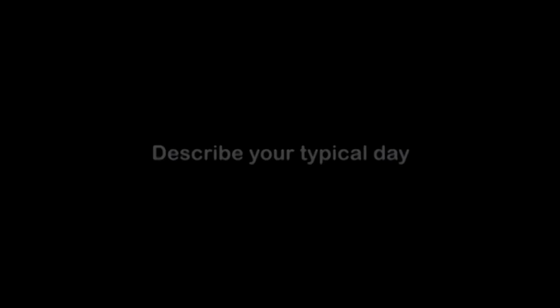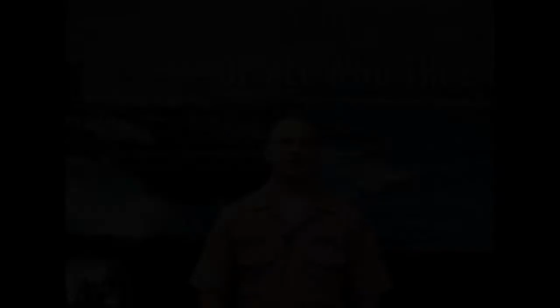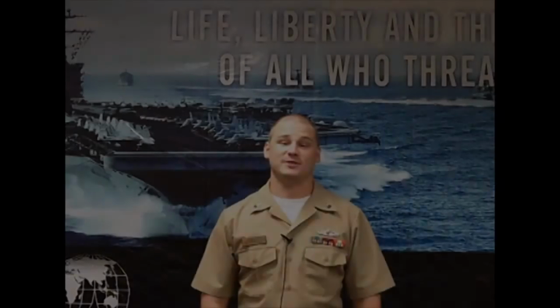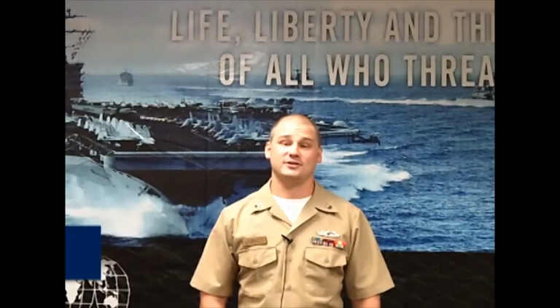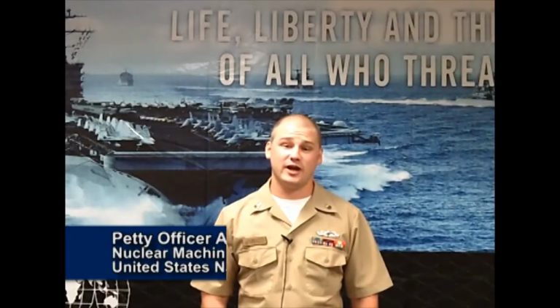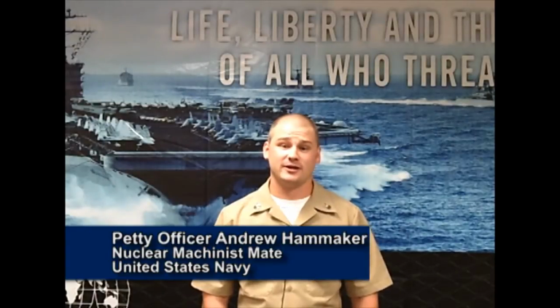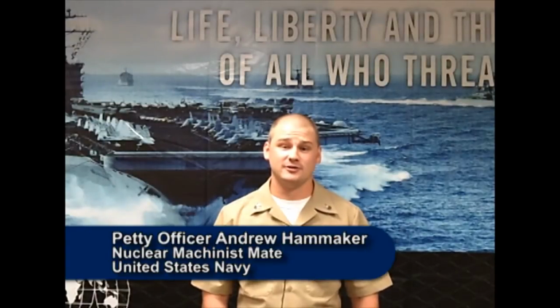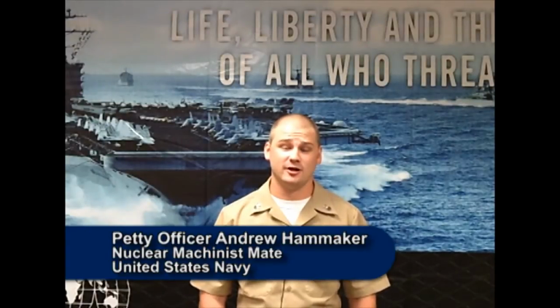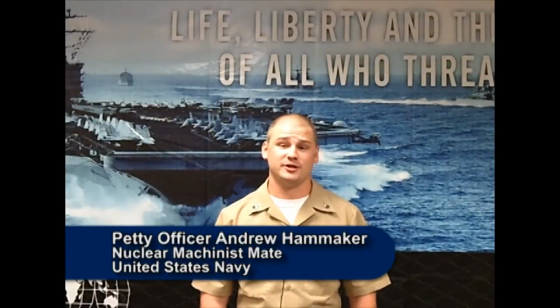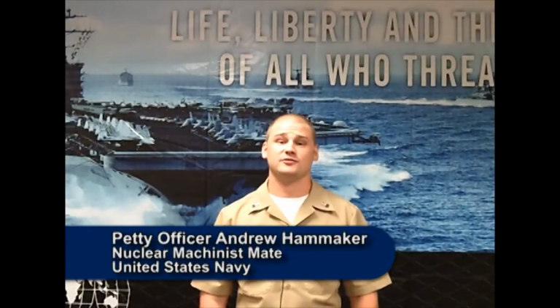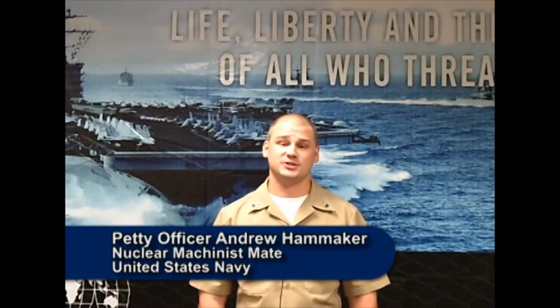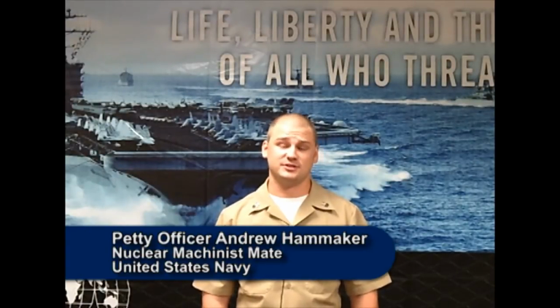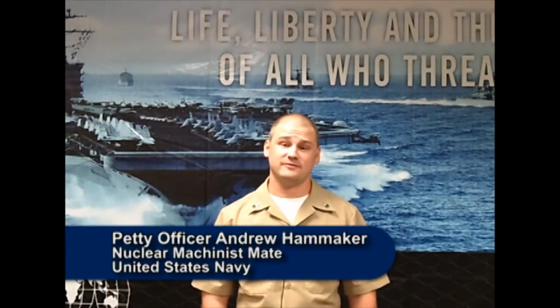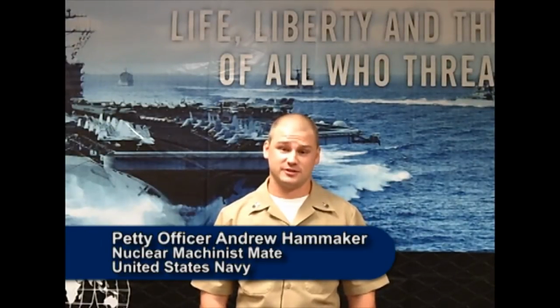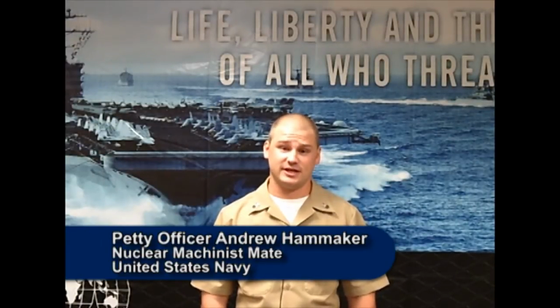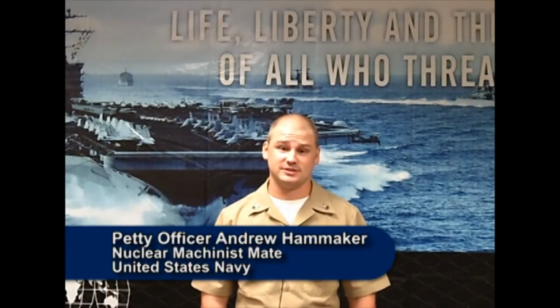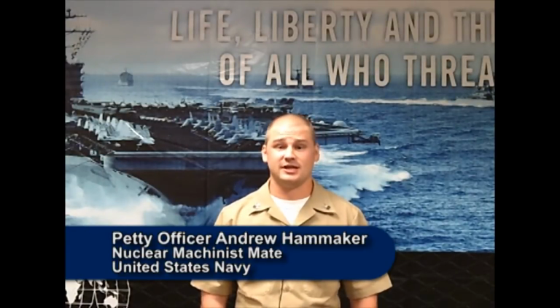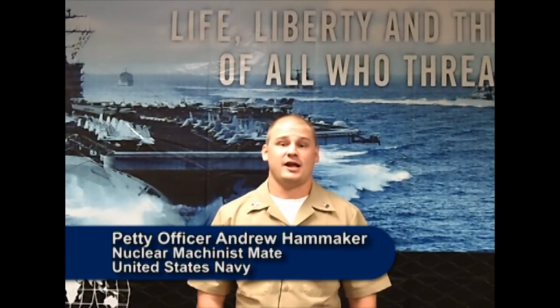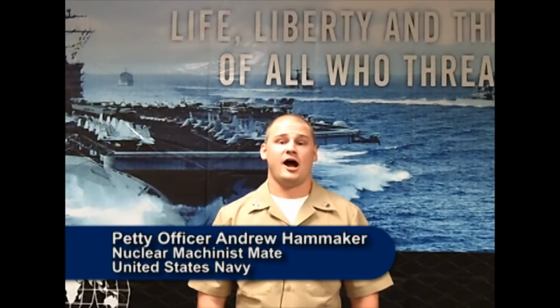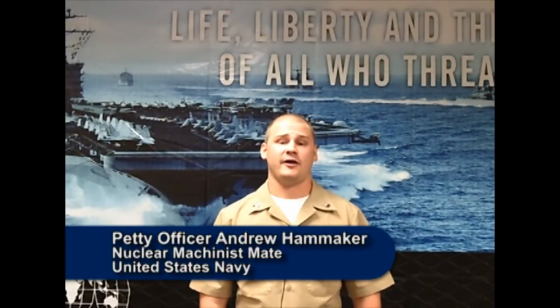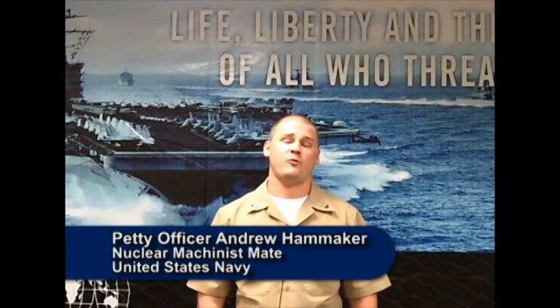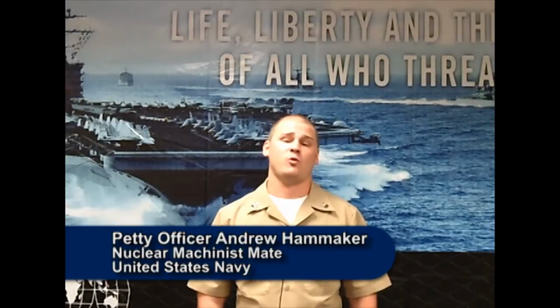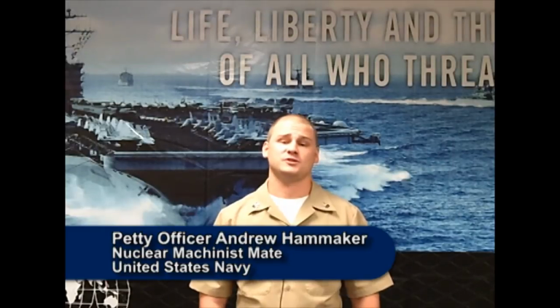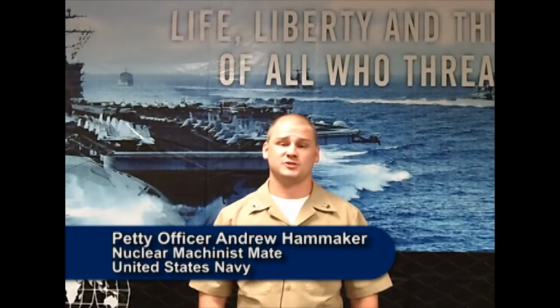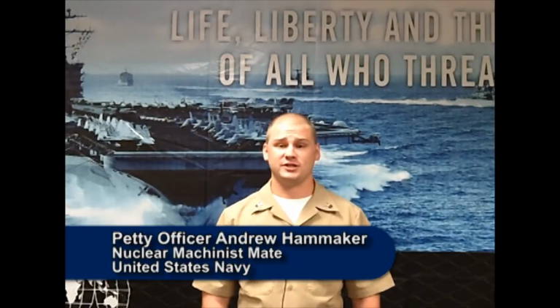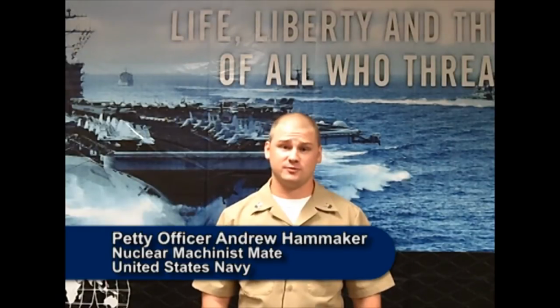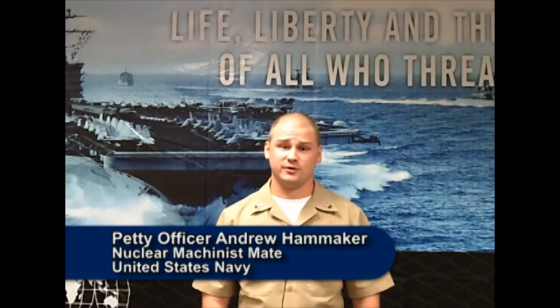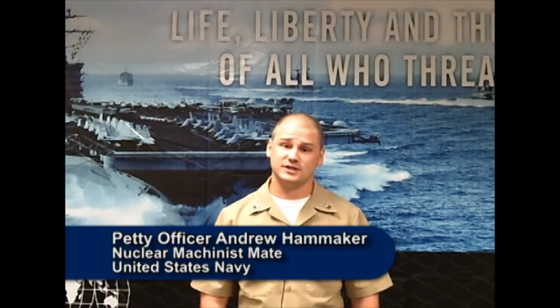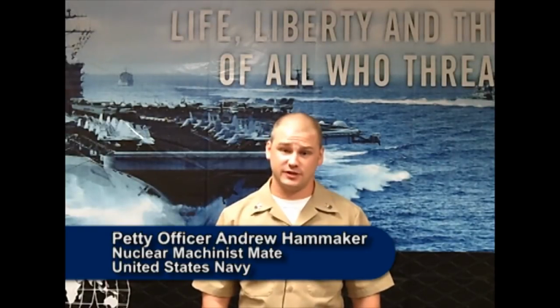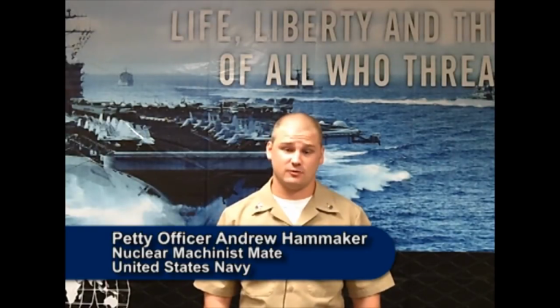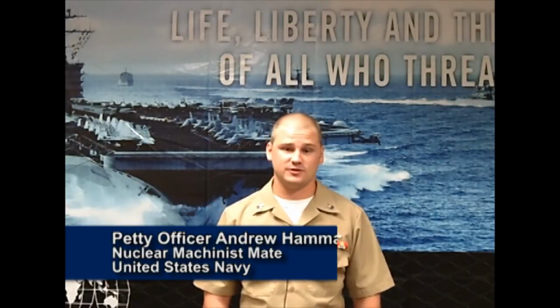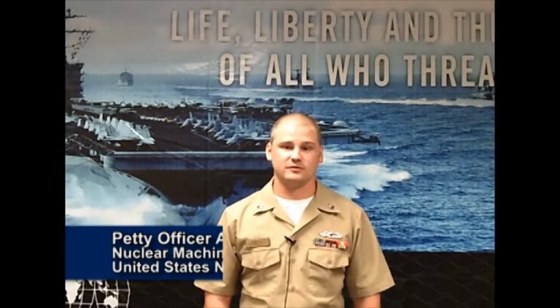My name is Andrew Hamaker. I'm a nuclear machinist mate first class. I was stationed on the USS Theodore Roosevelt.